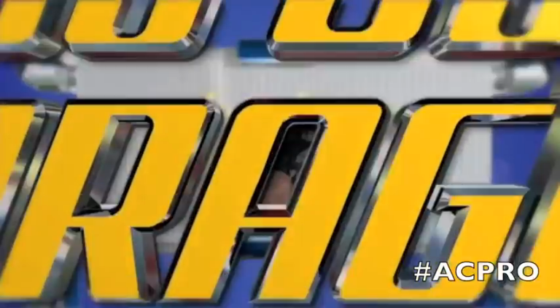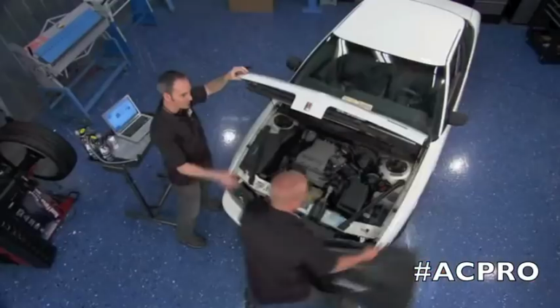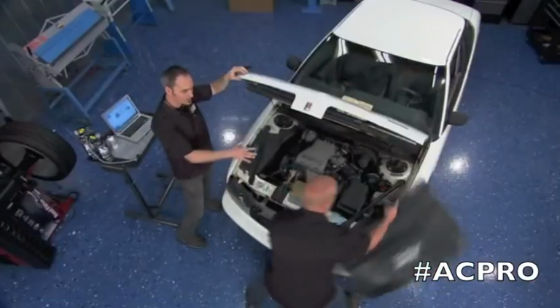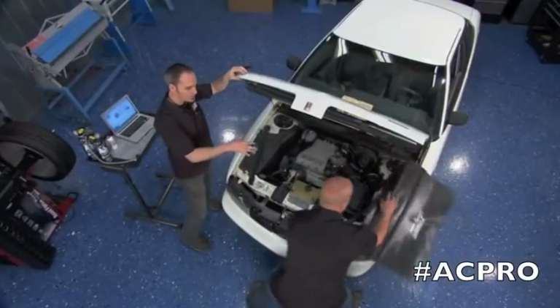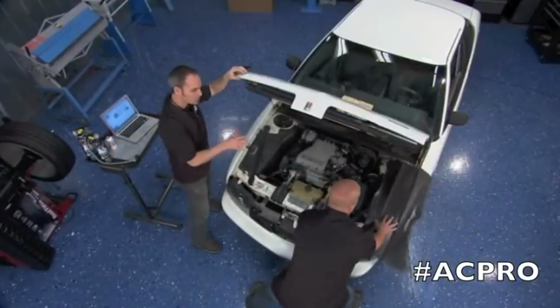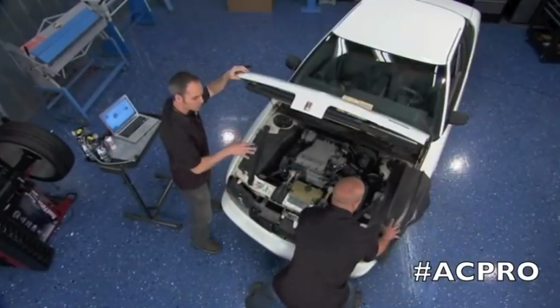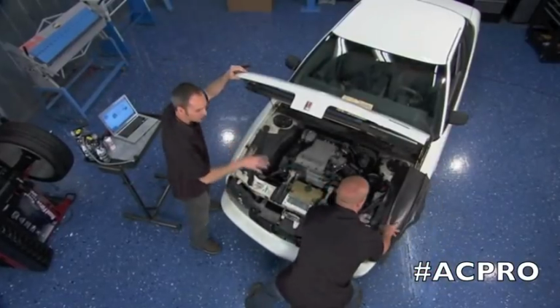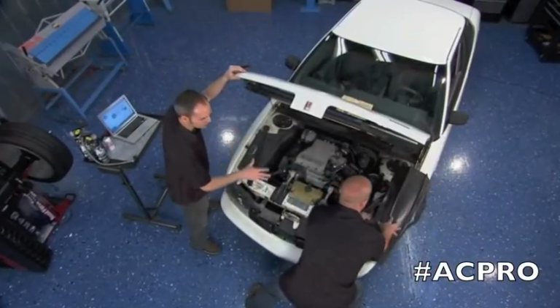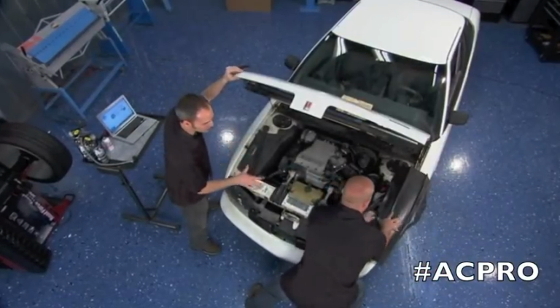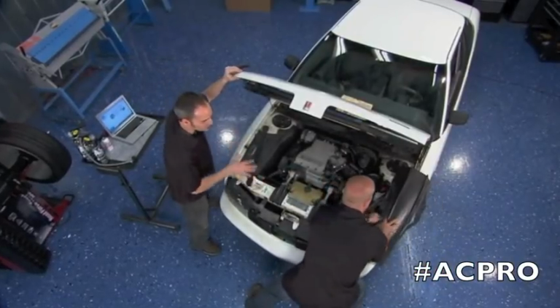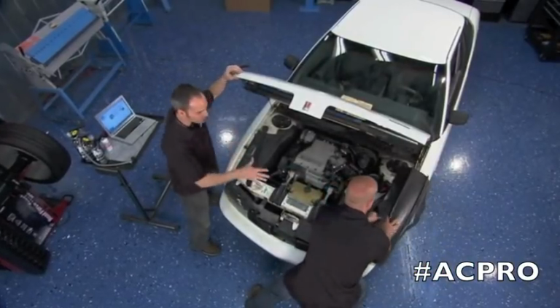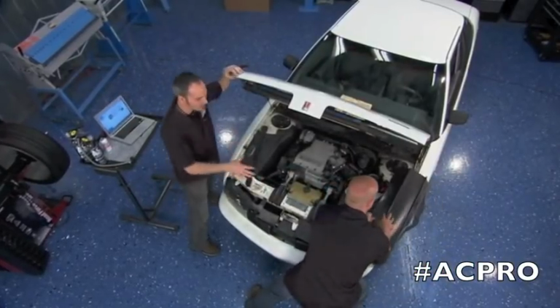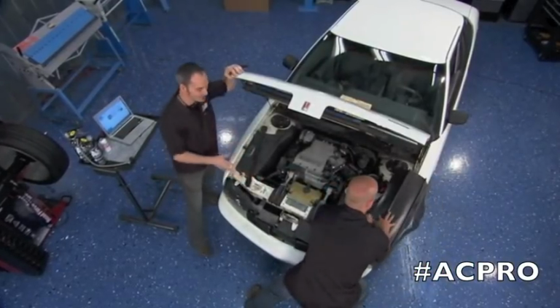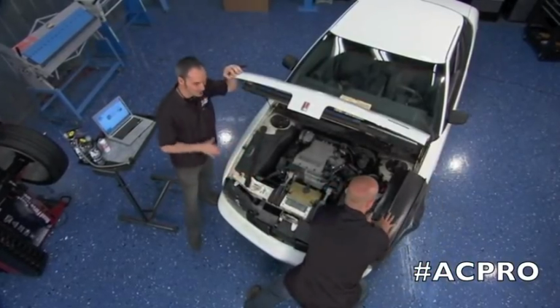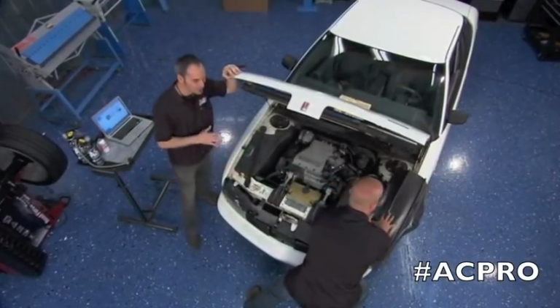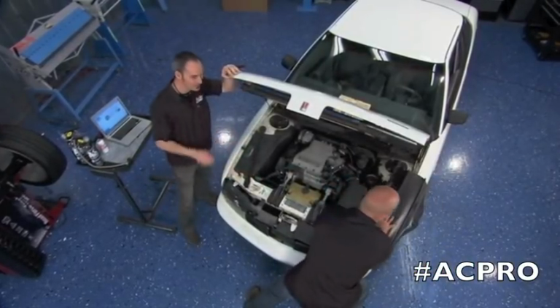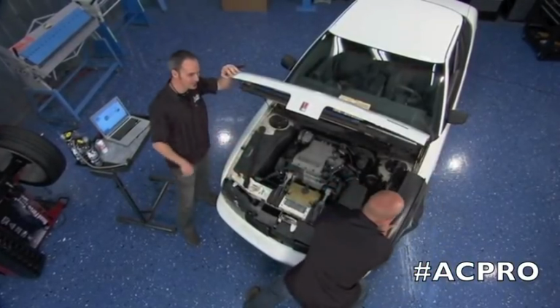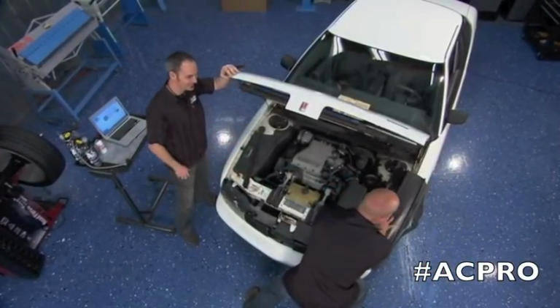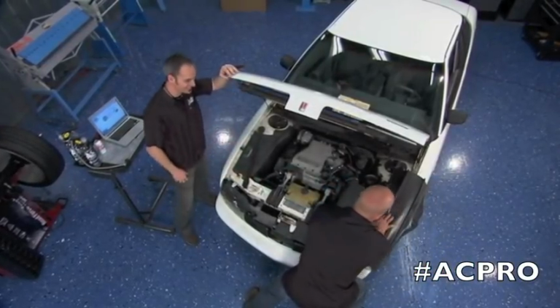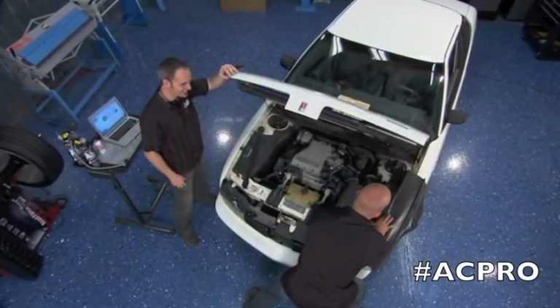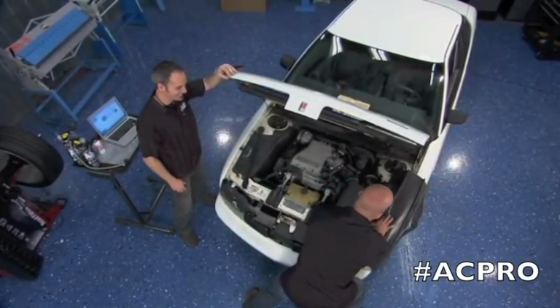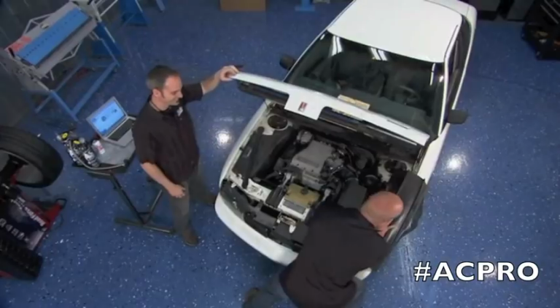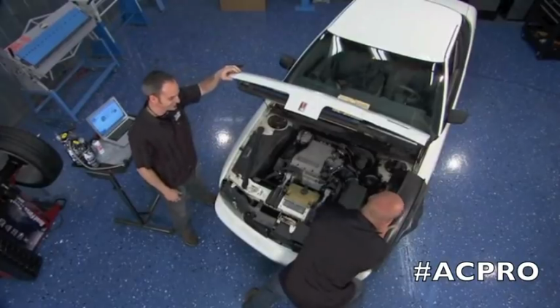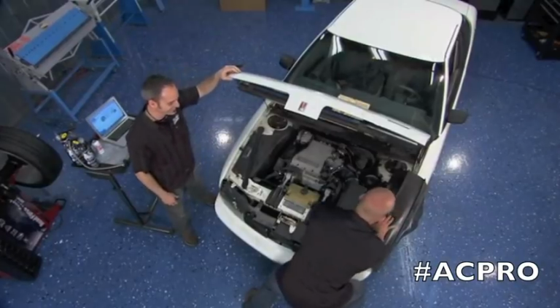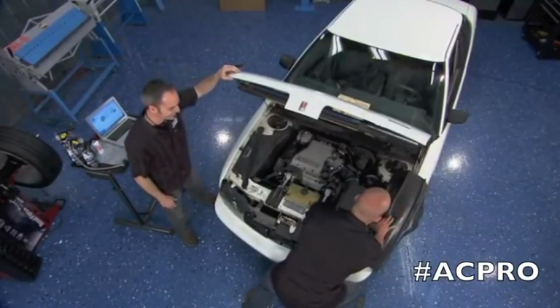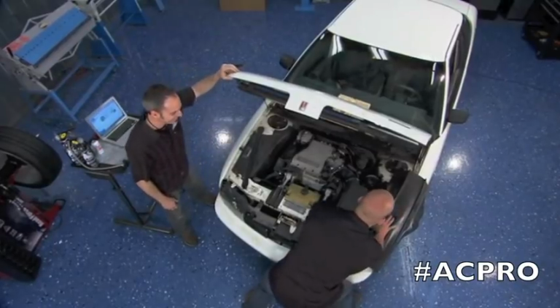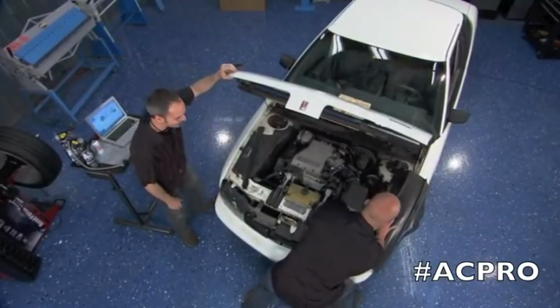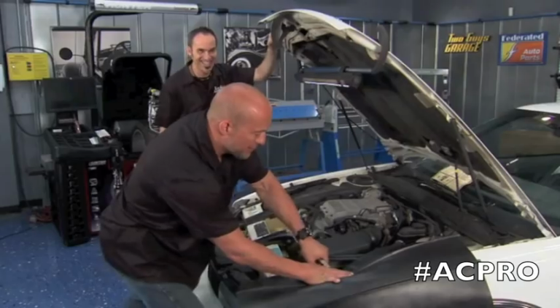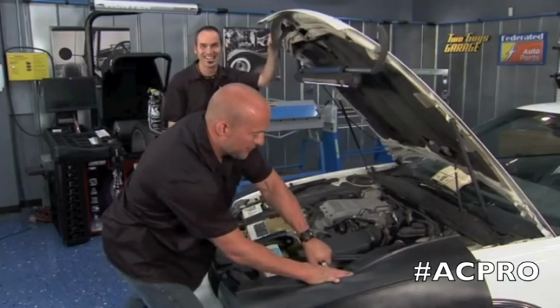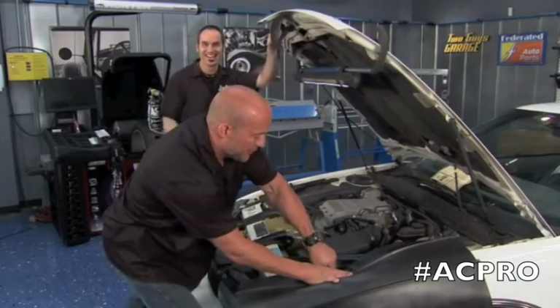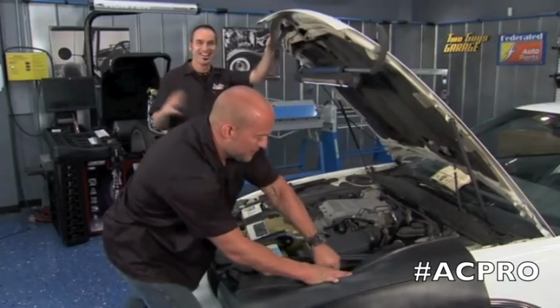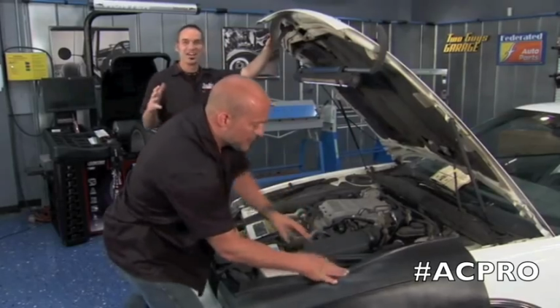All right, let's make sure we don't scratch this nice ride. Let's get that fender cover on. We have the official Two Guys Garage fender cover.